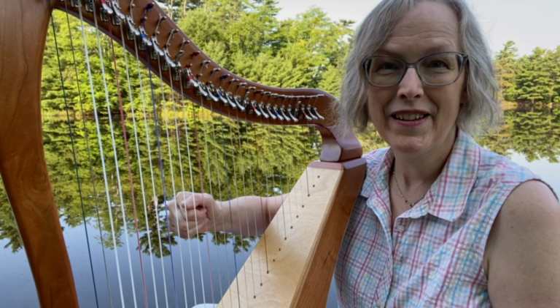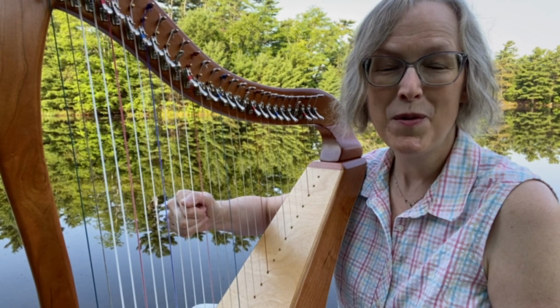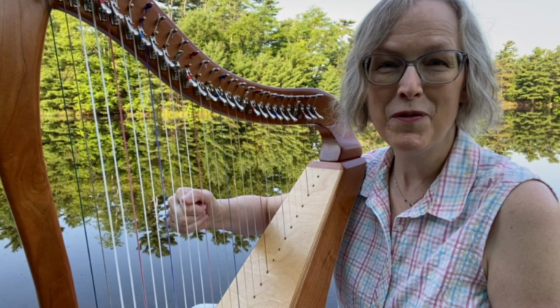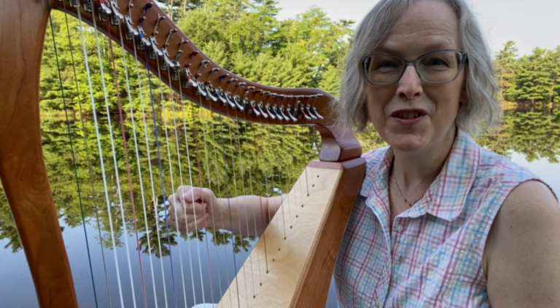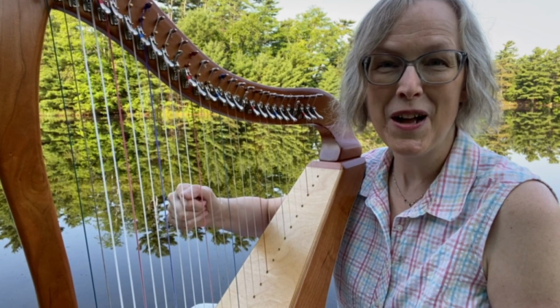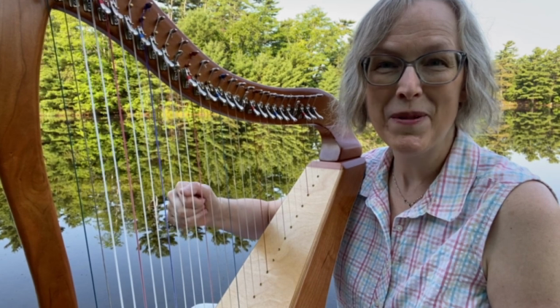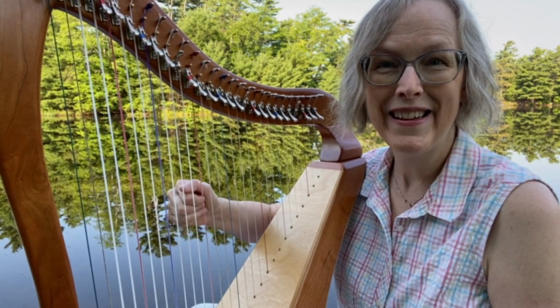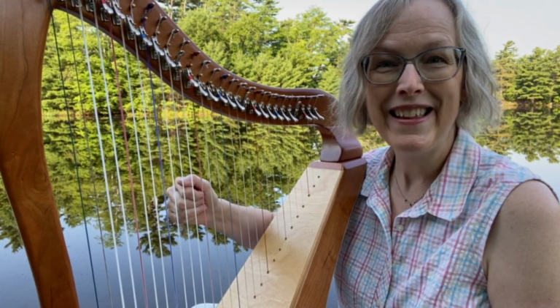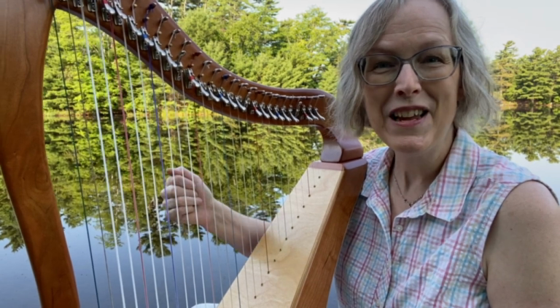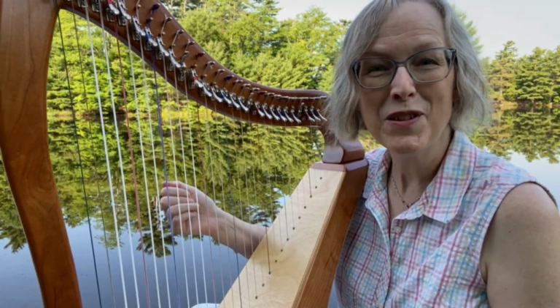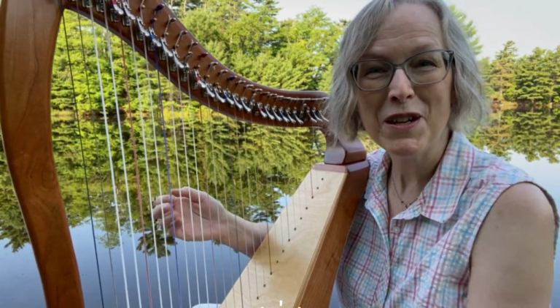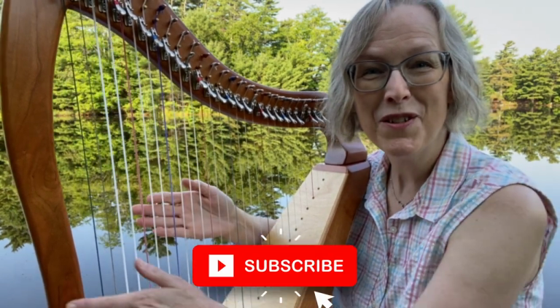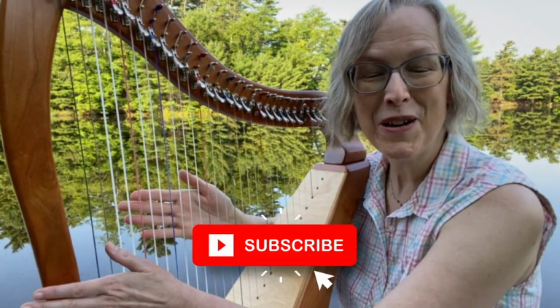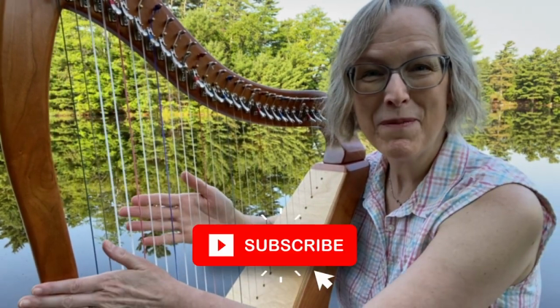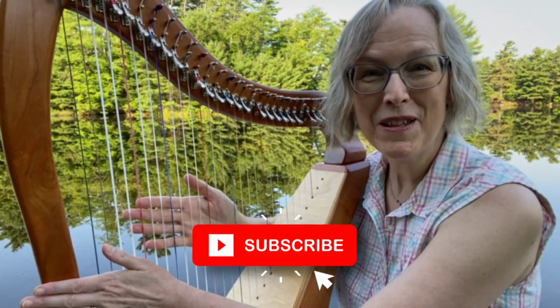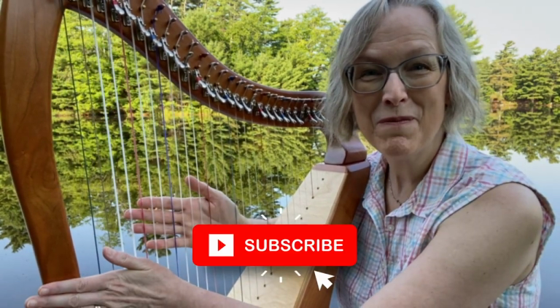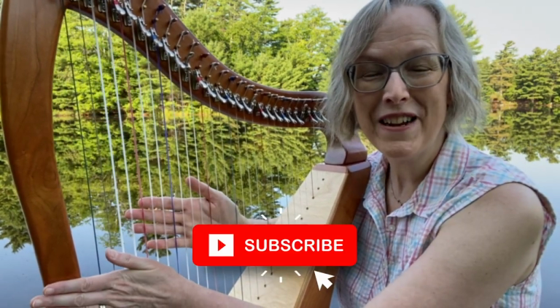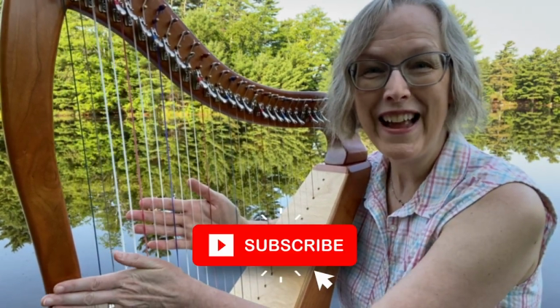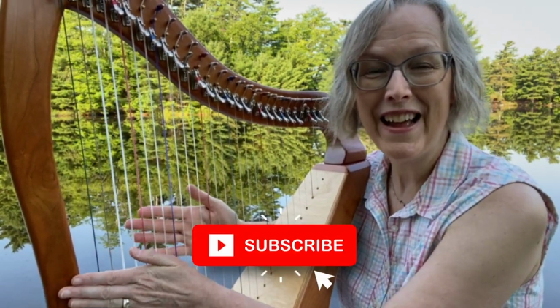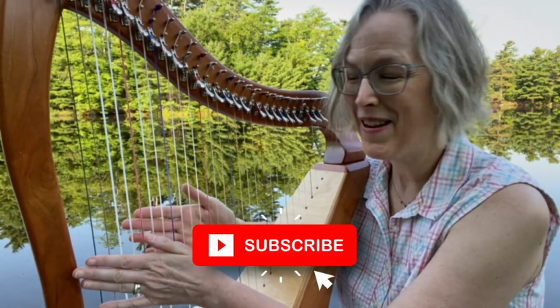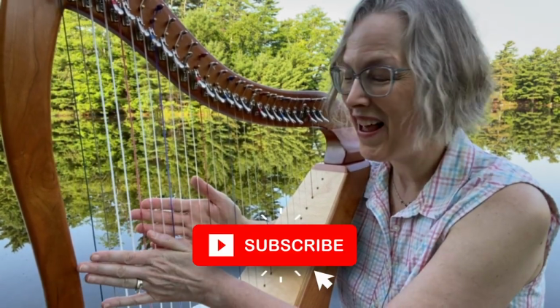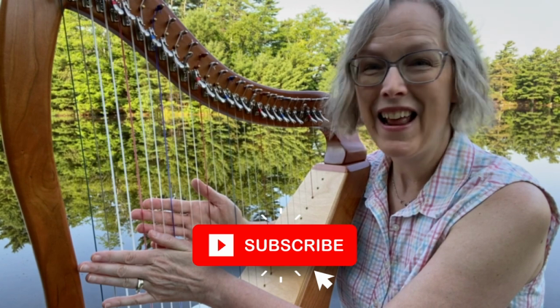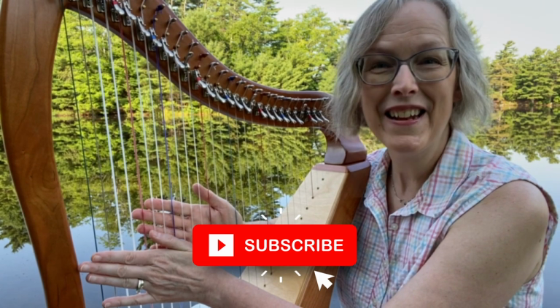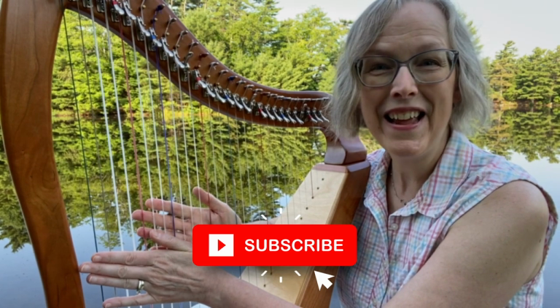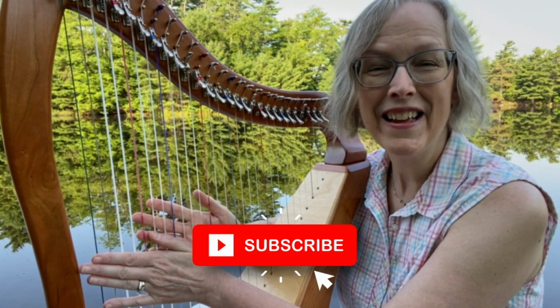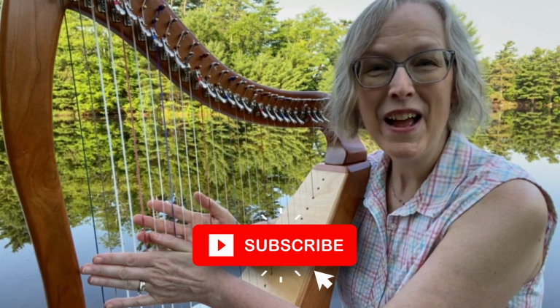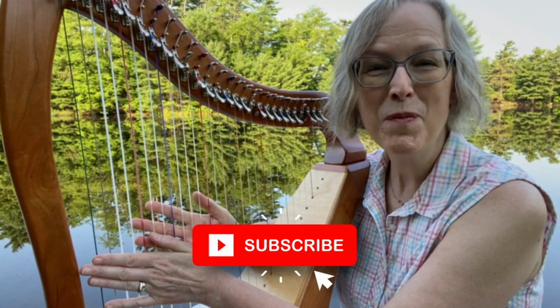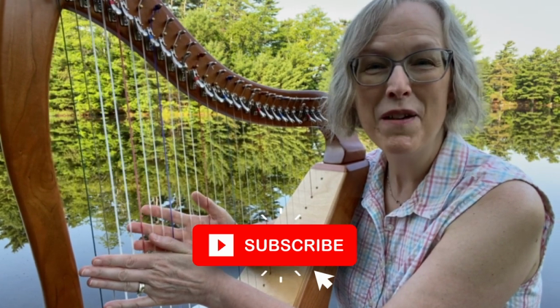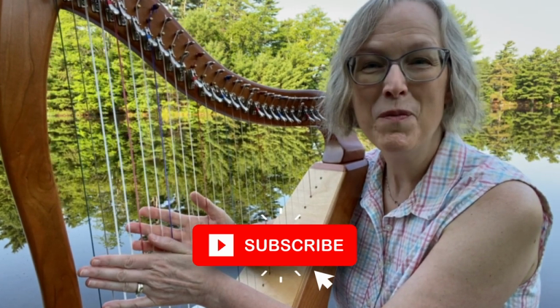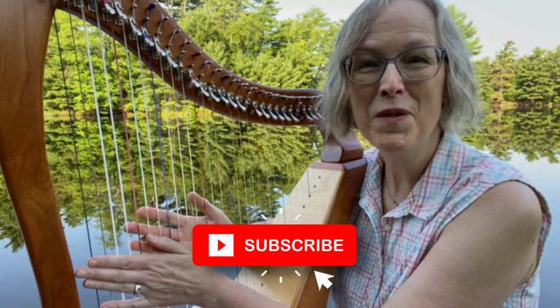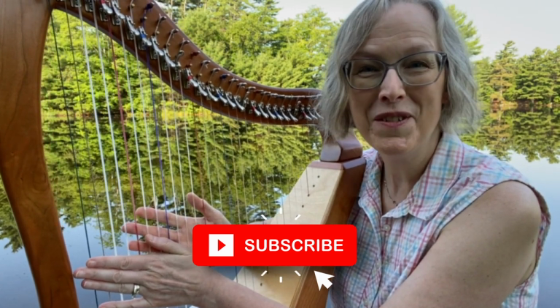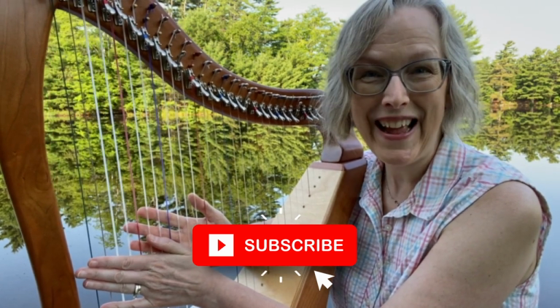Beautiful job. Thank you so much for joining me this morning at the lake. I hope you have a beautiful day.